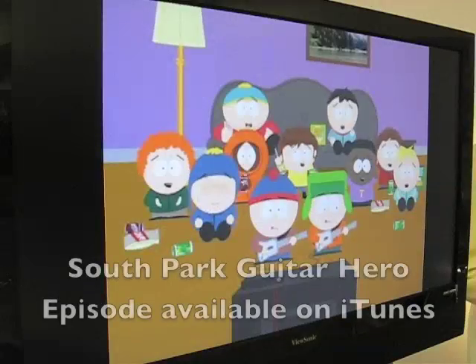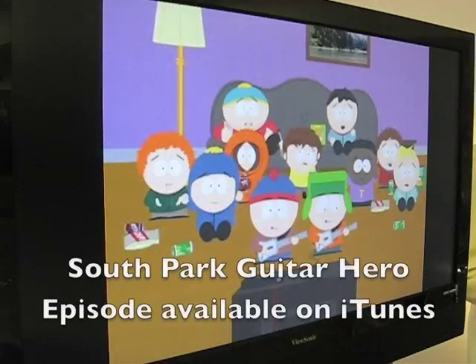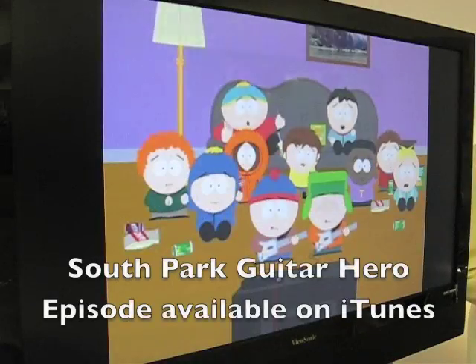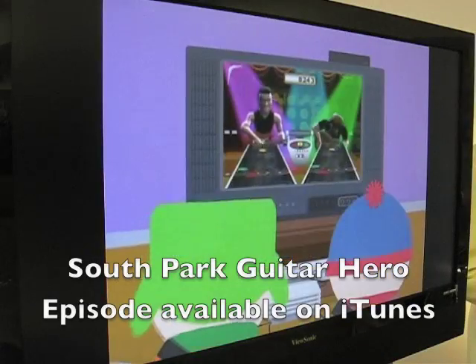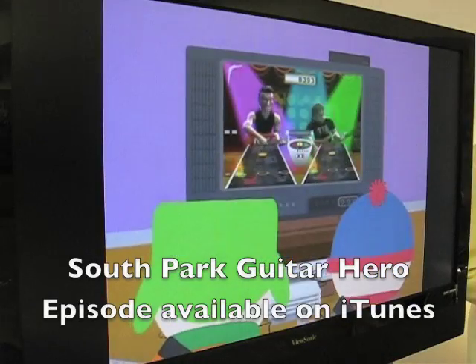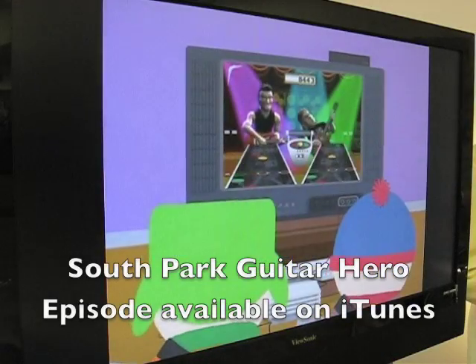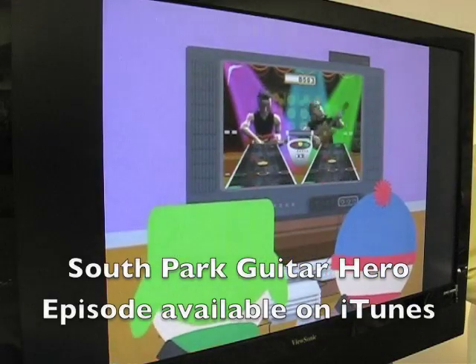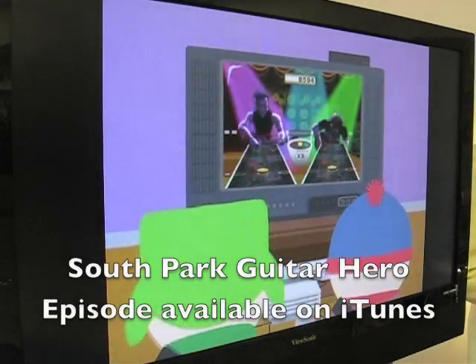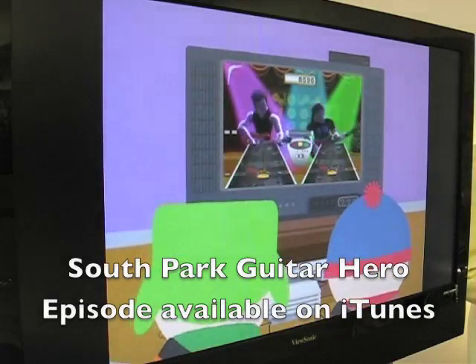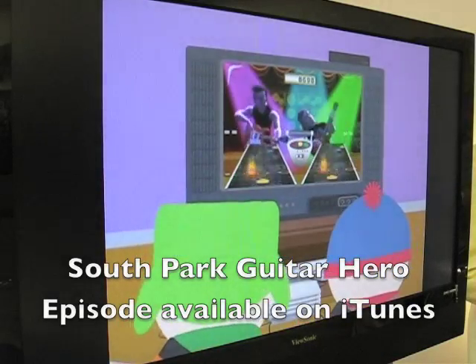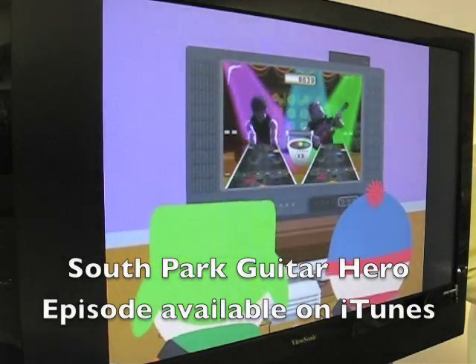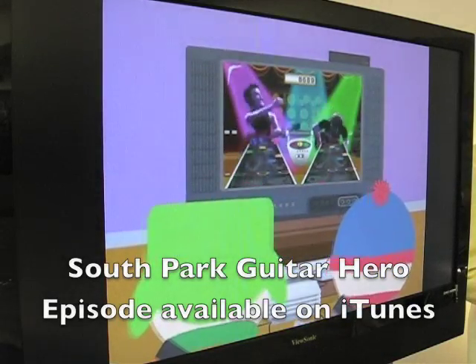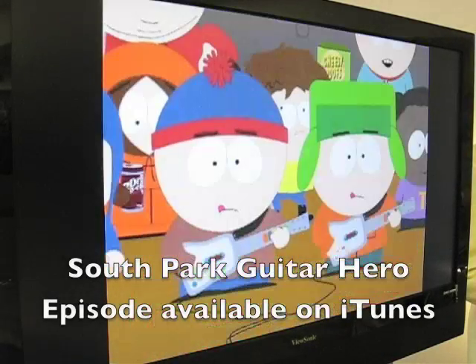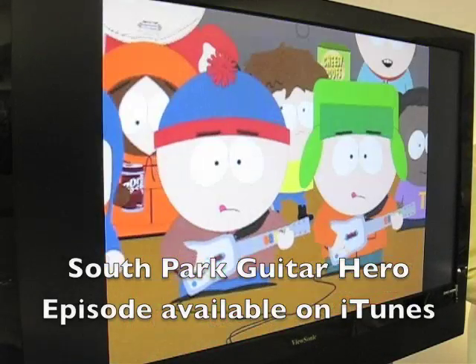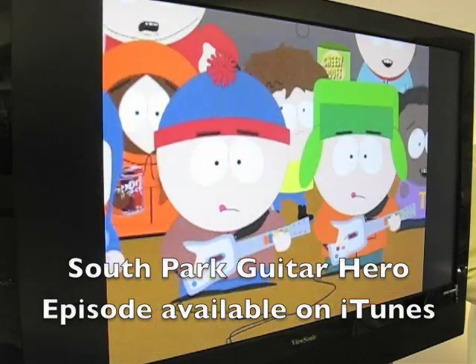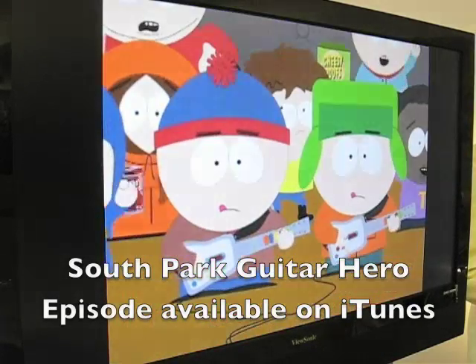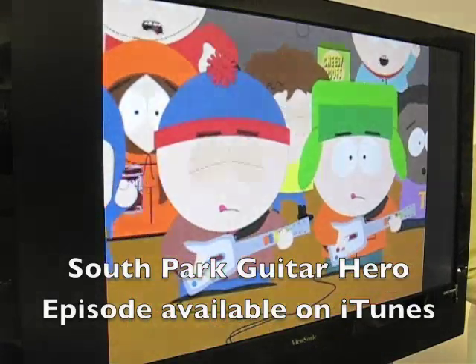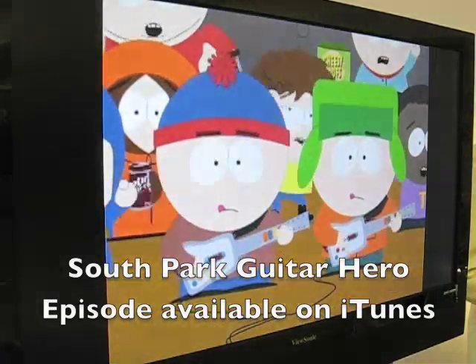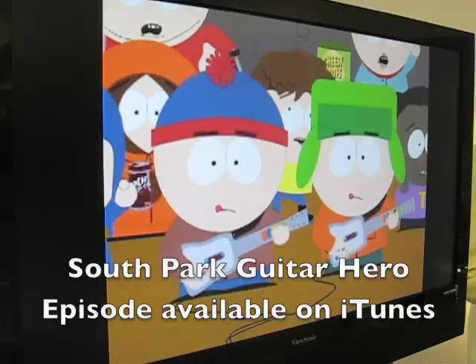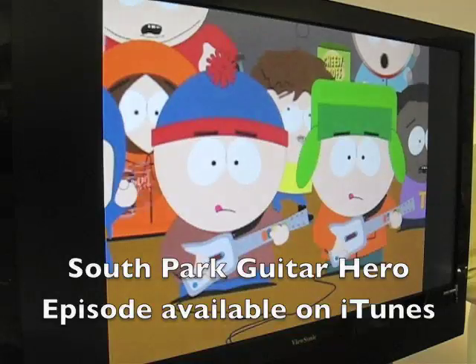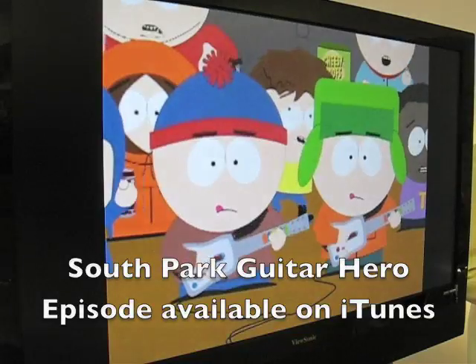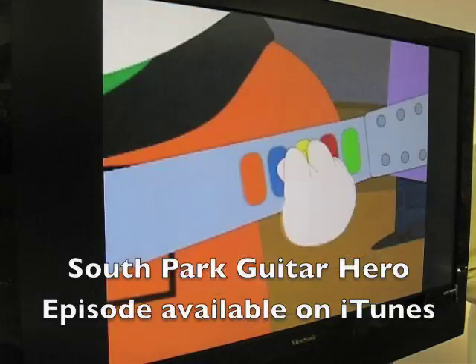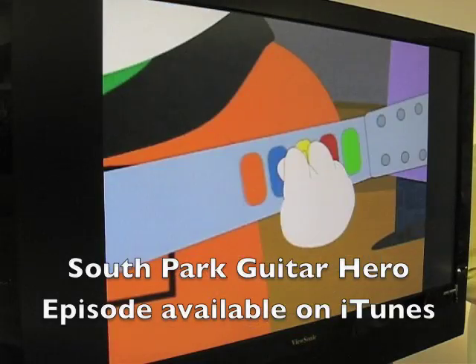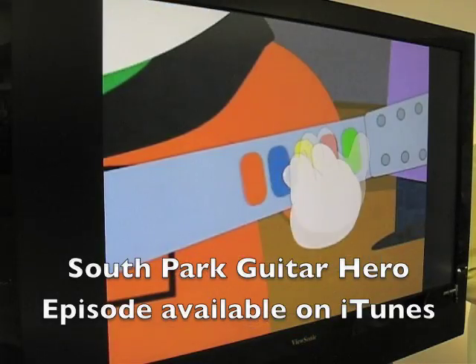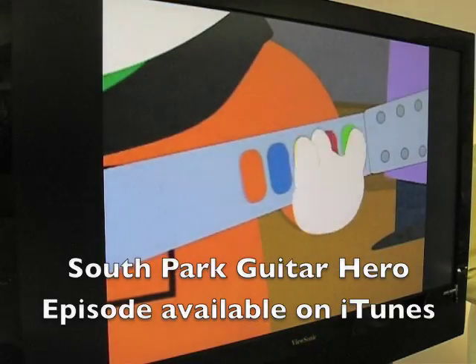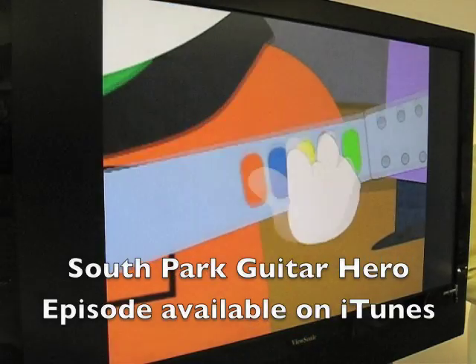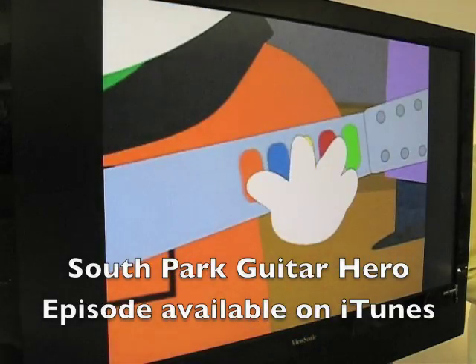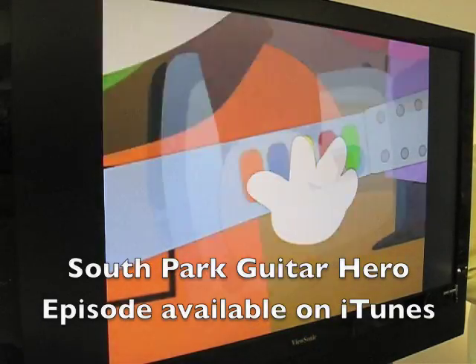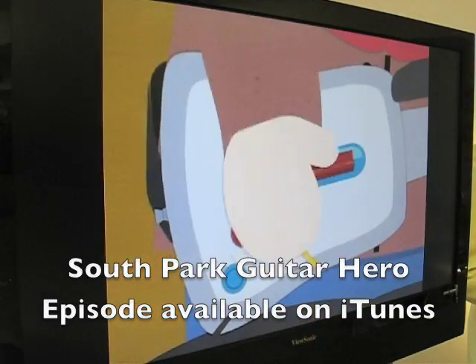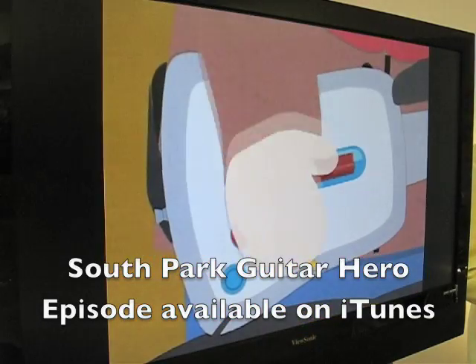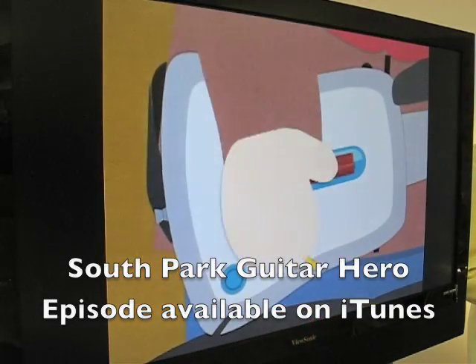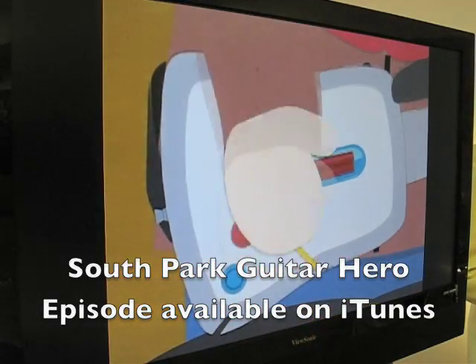And as a great little tie-in, you can actually purchase the Guitar Hero episode of South Park on the iTunes store, even in Canada.